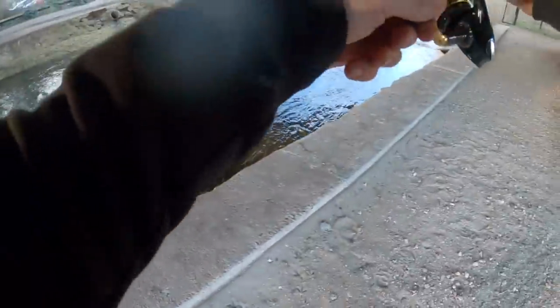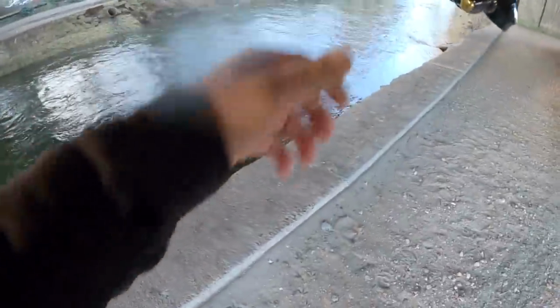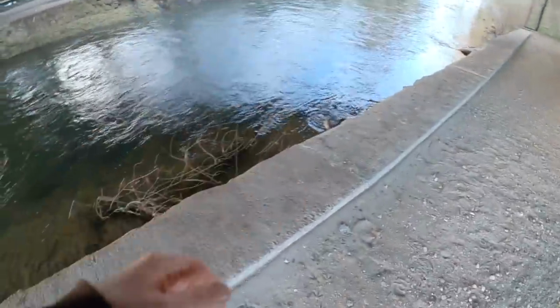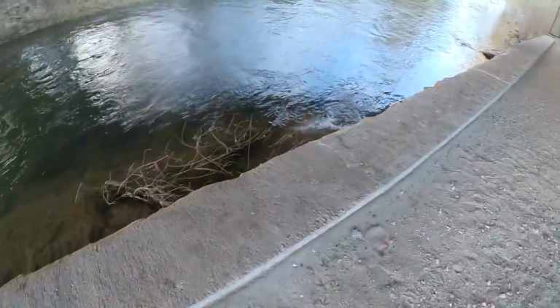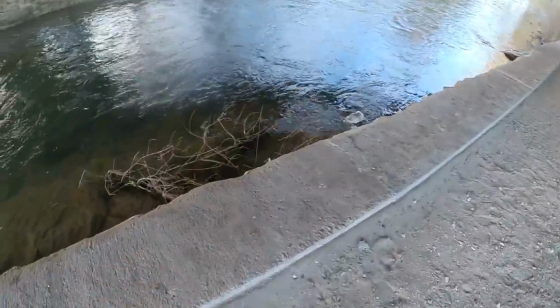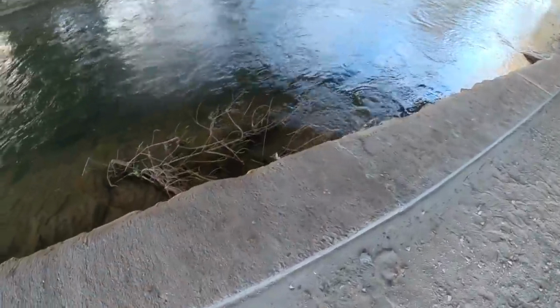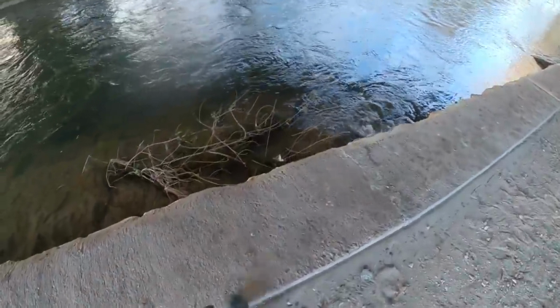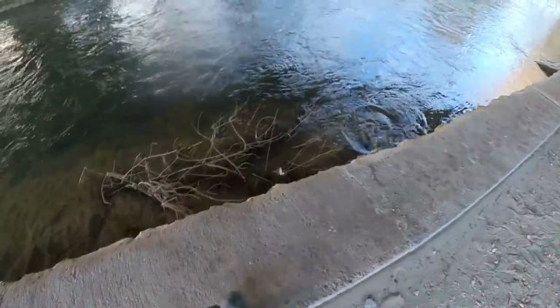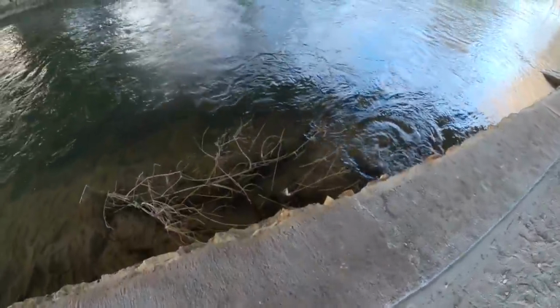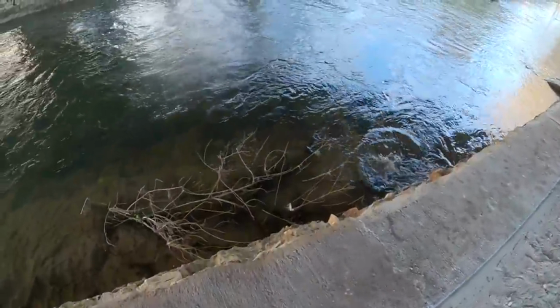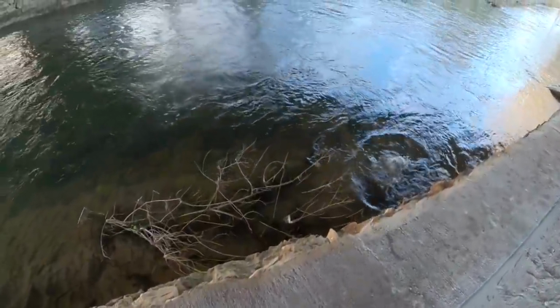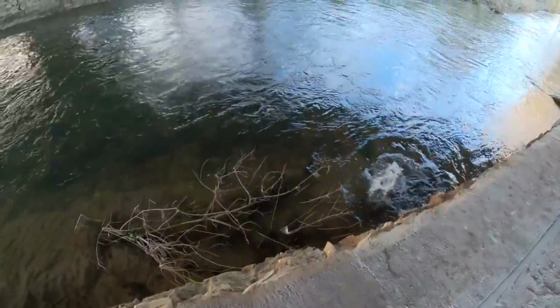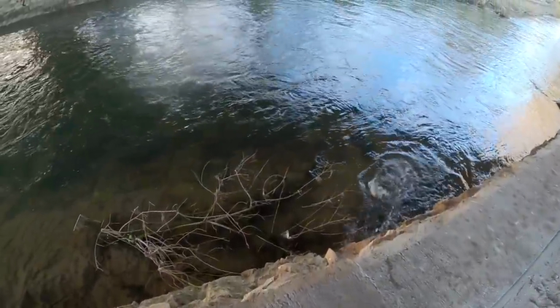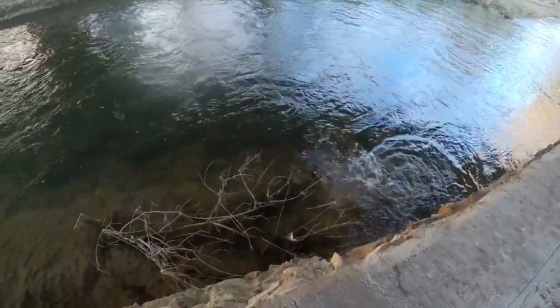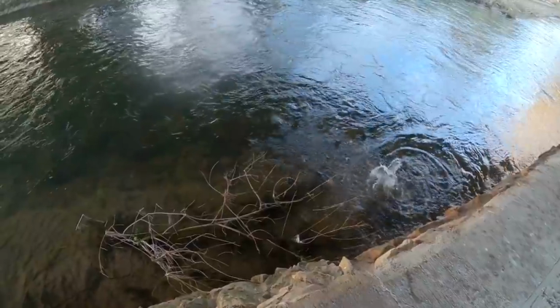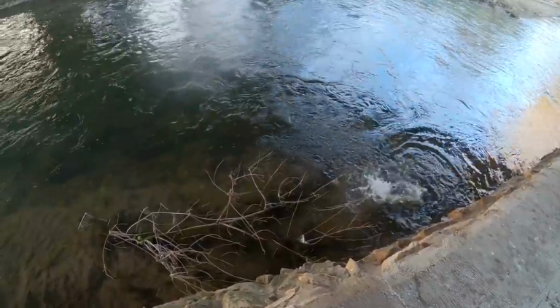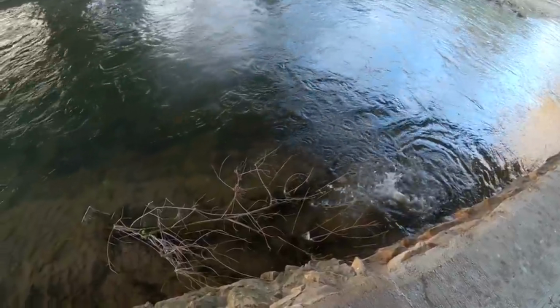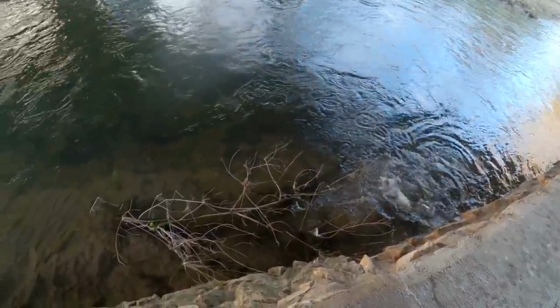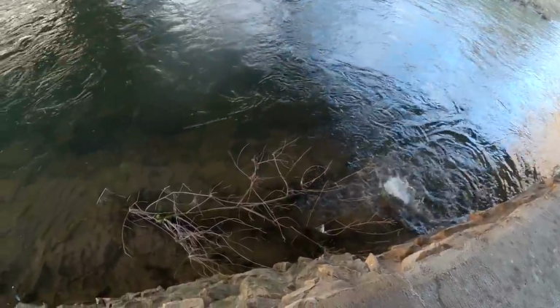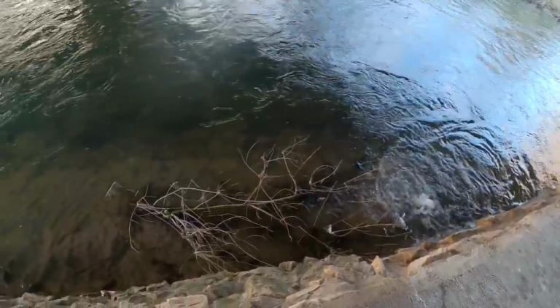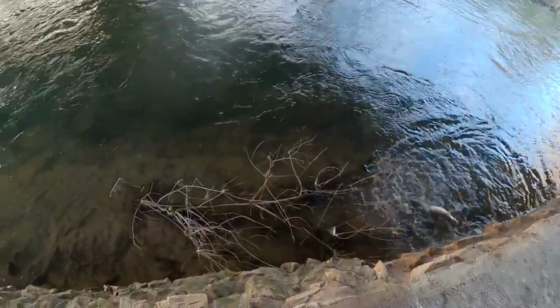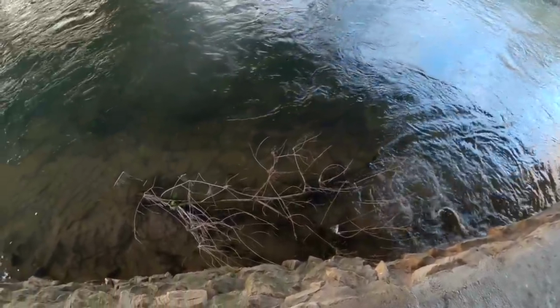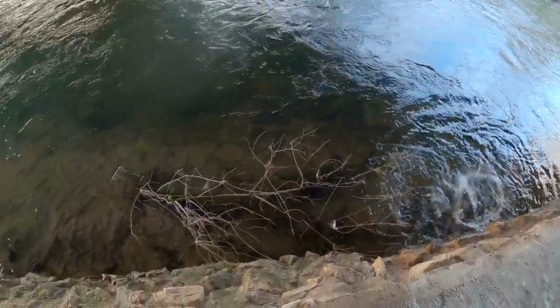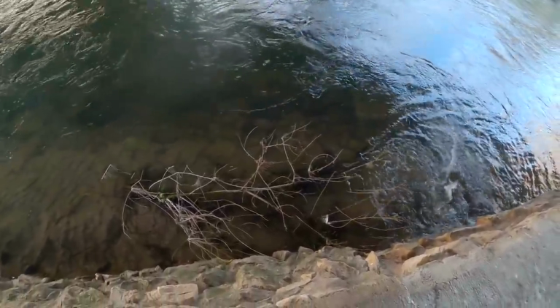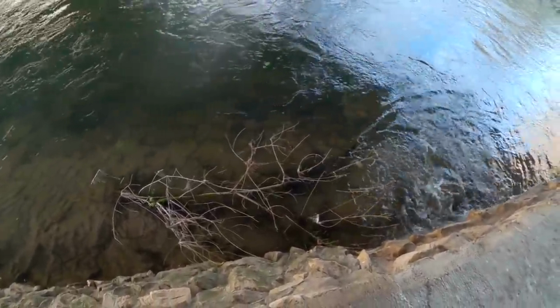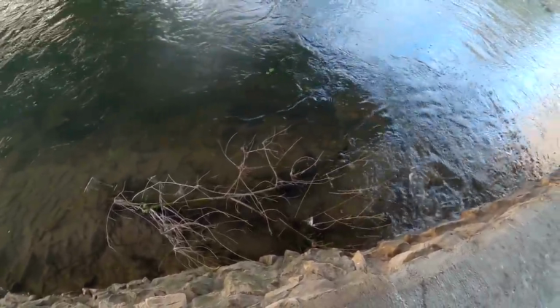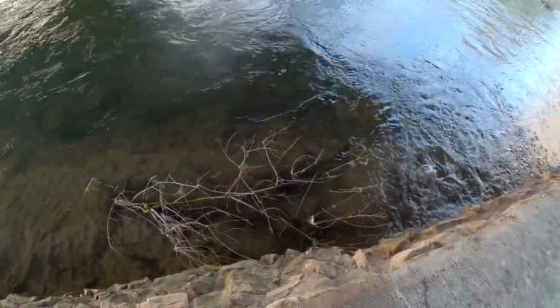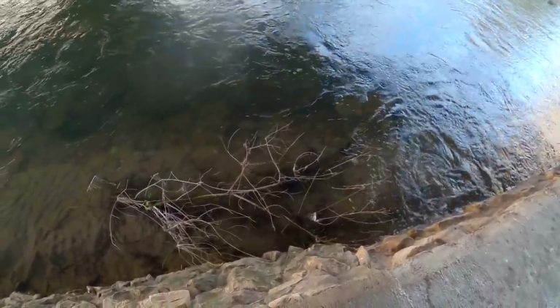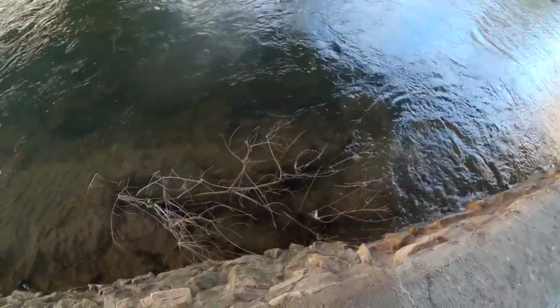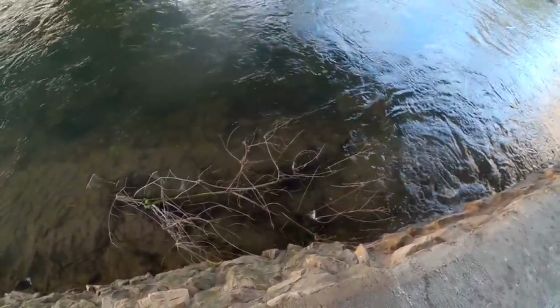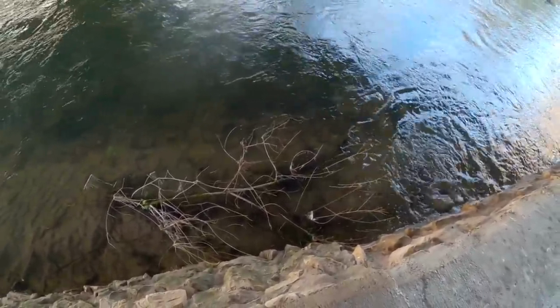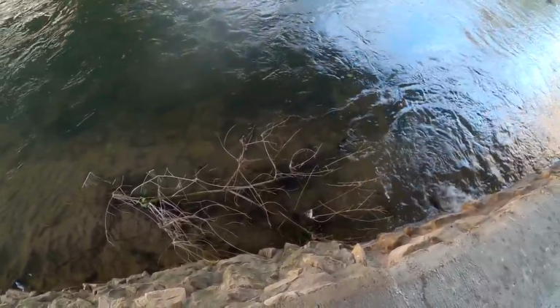Got a fish. Oh, it's a pike. I'm on six pounds of fluorocarbon — some fish hit smaller baits.